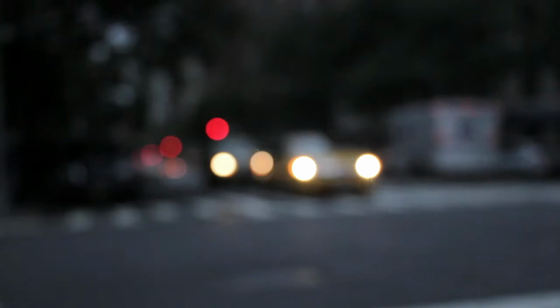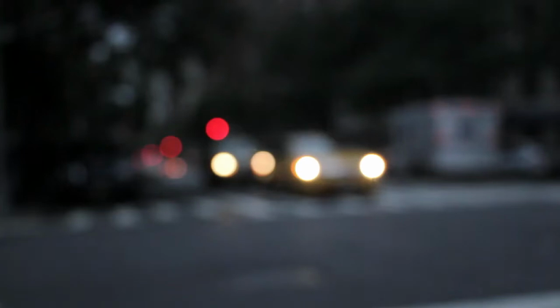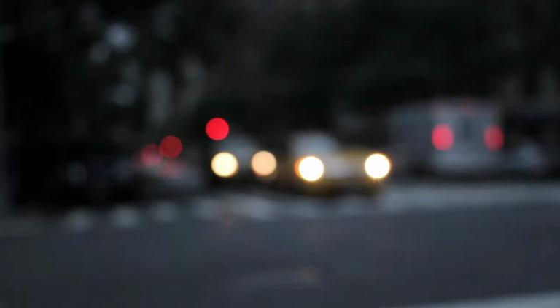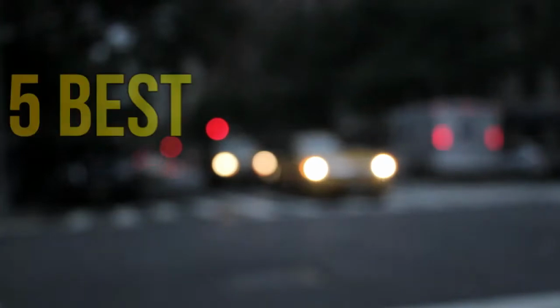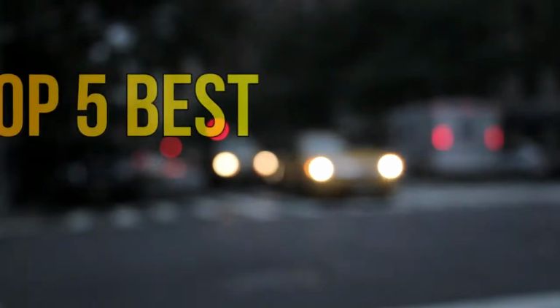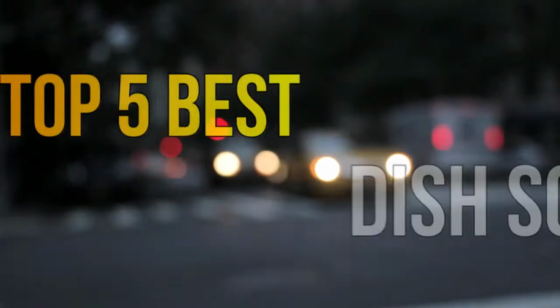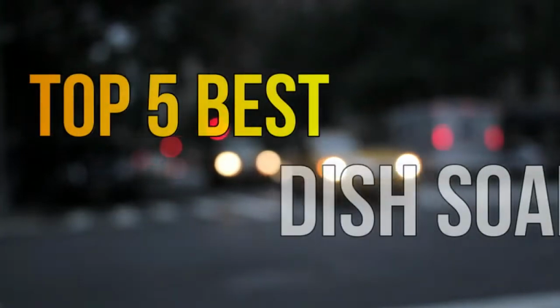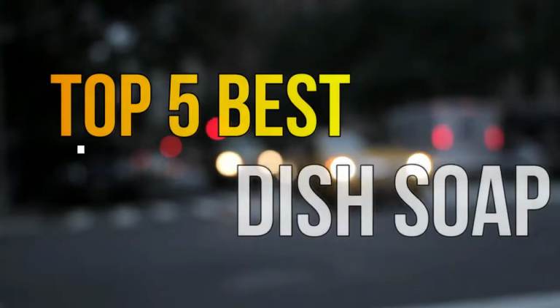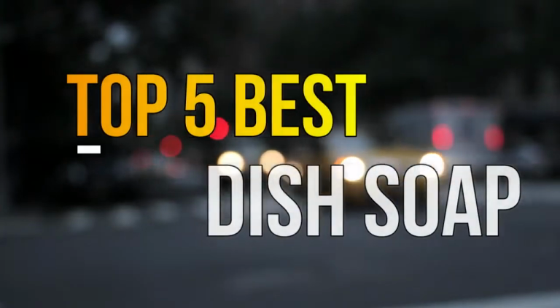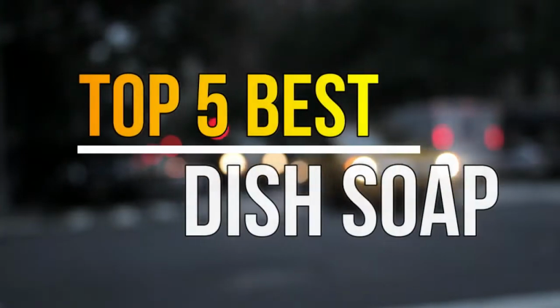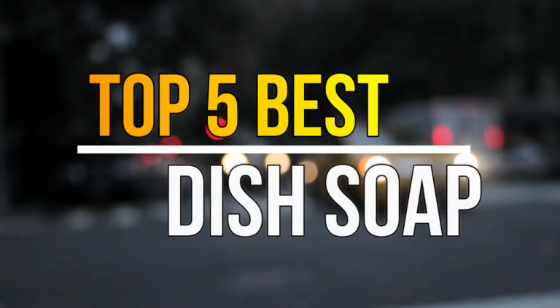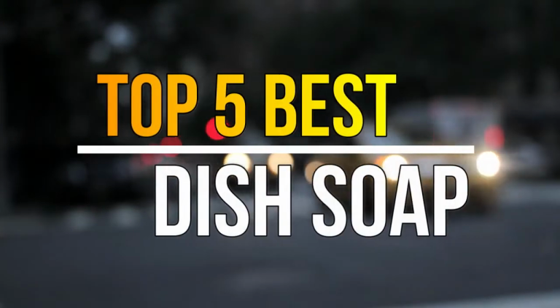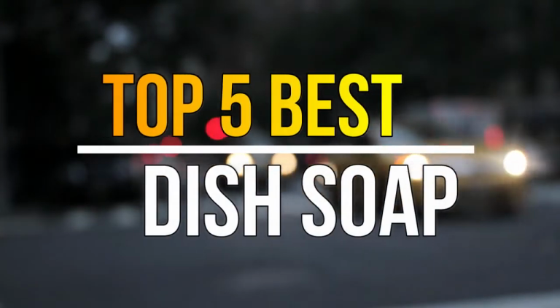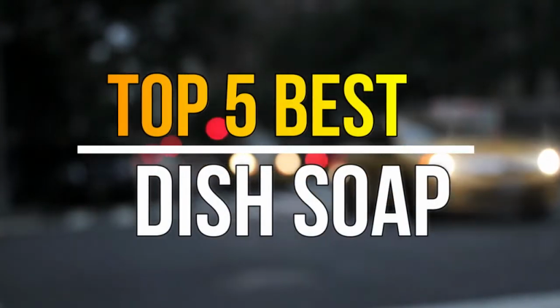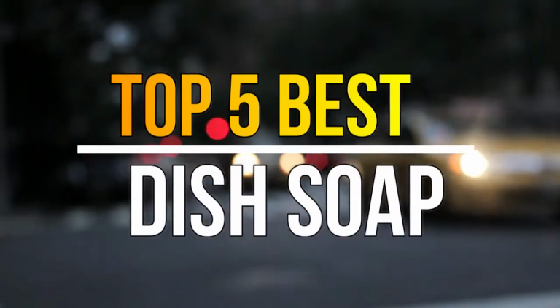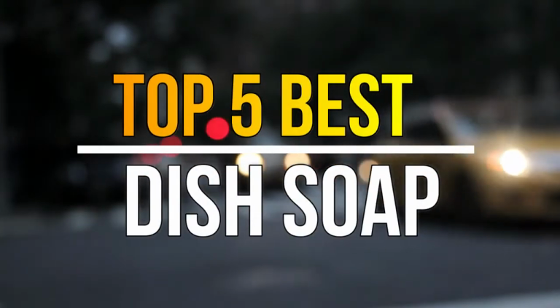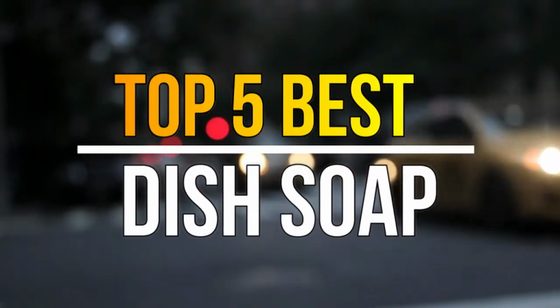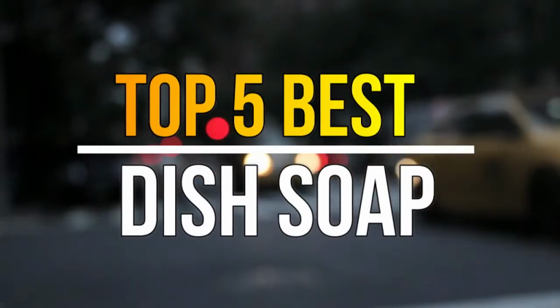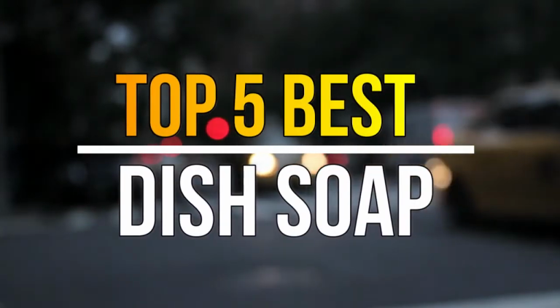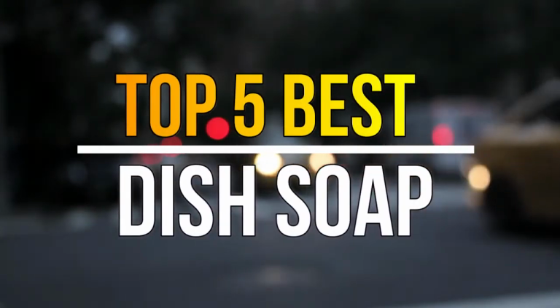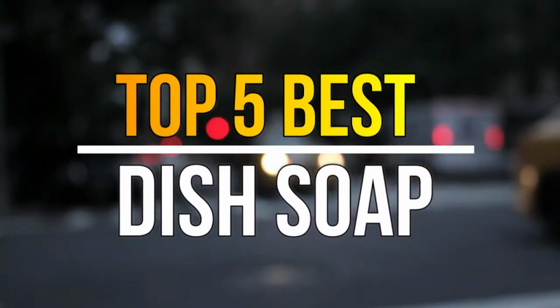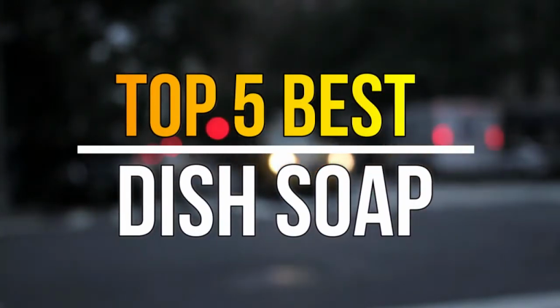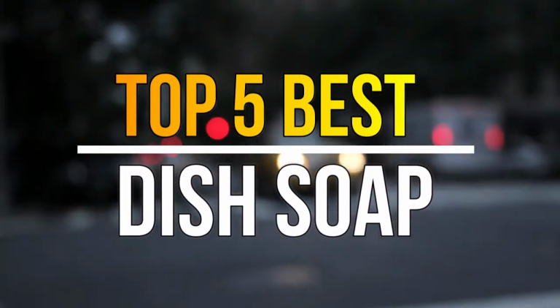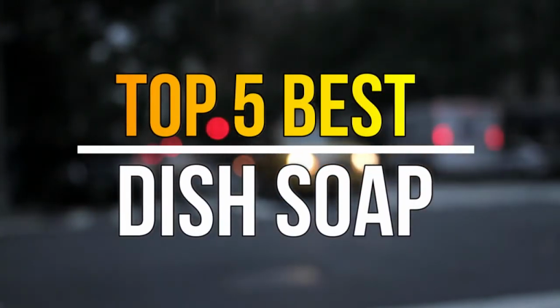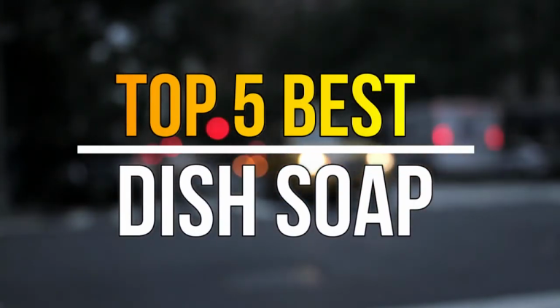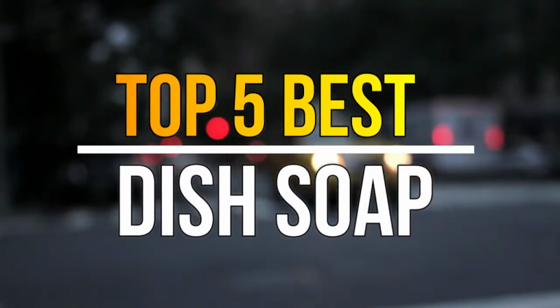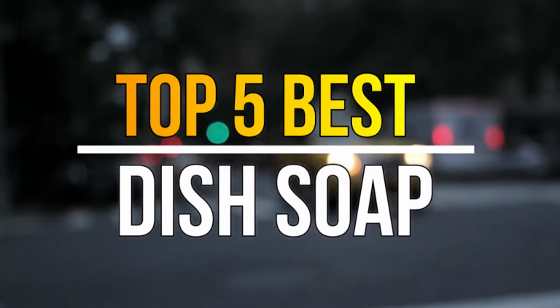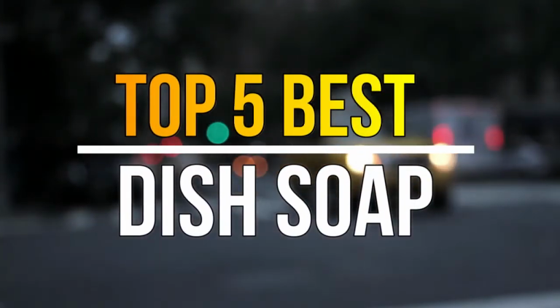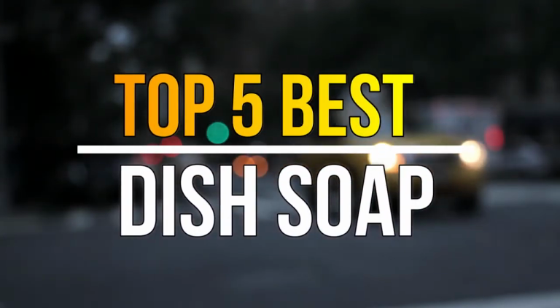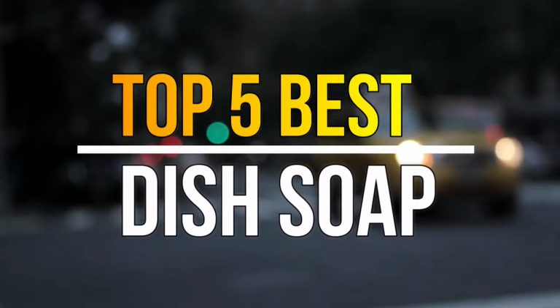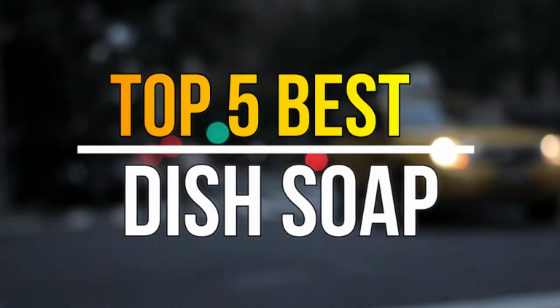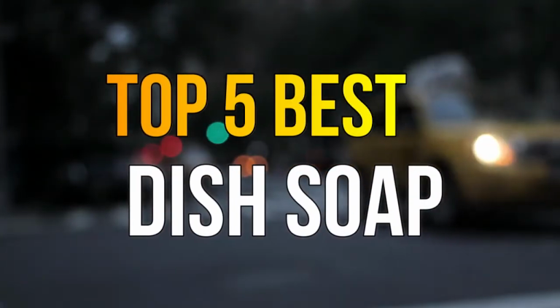Hello guys, today in this video we are going to help you find out the best dish soap in the market. Let's get started.